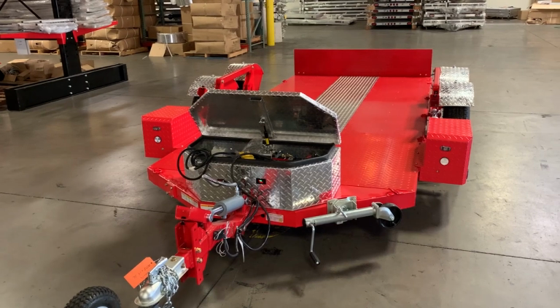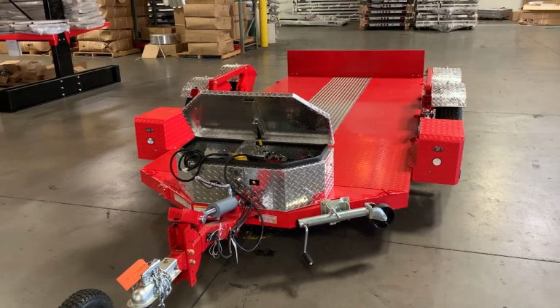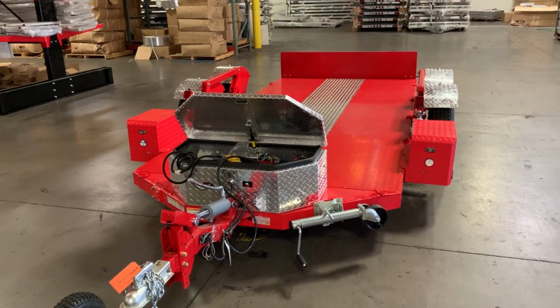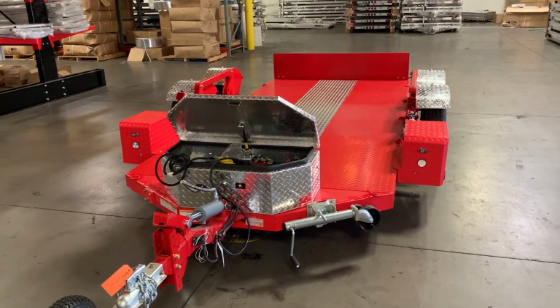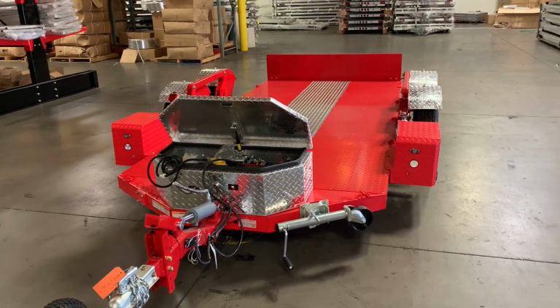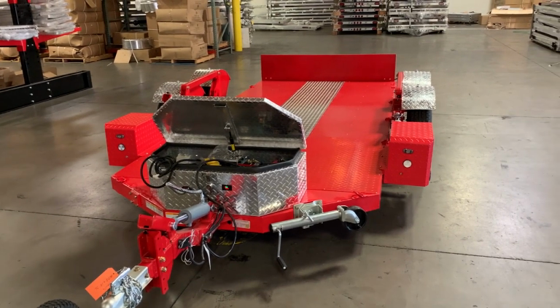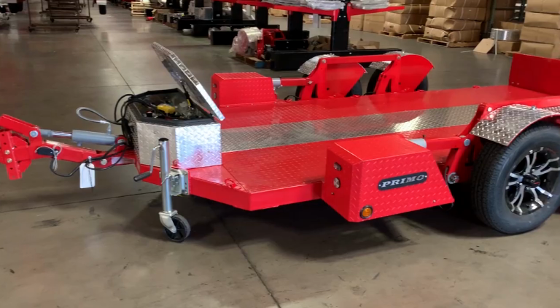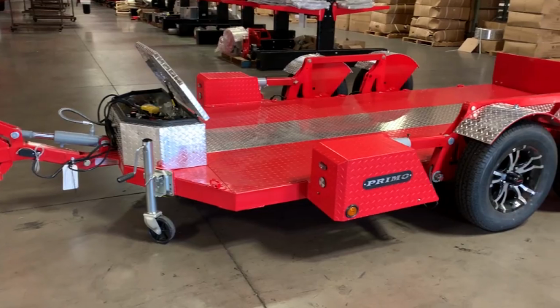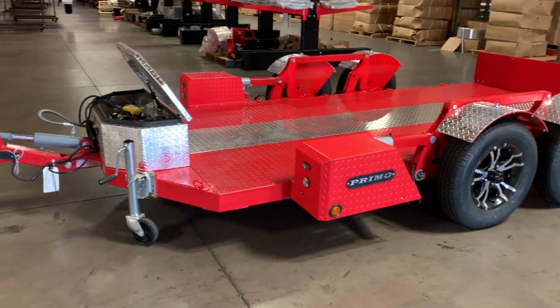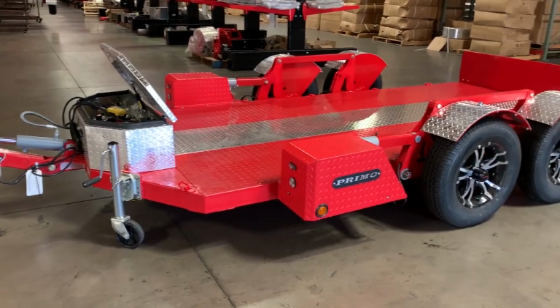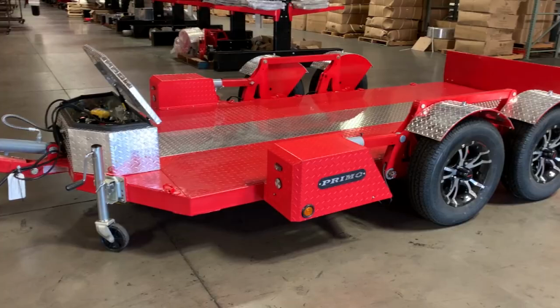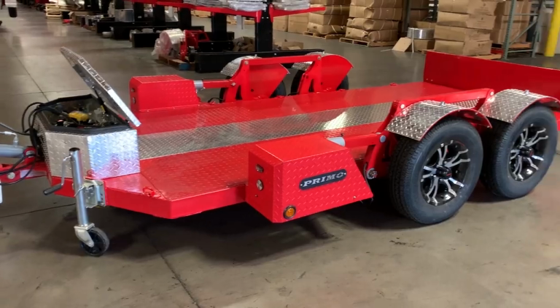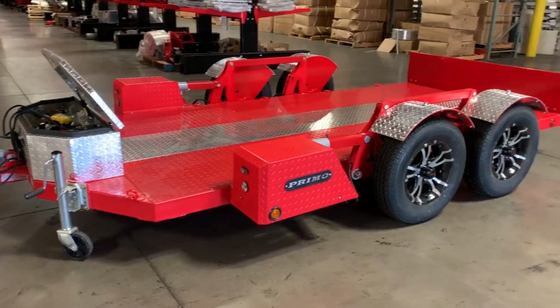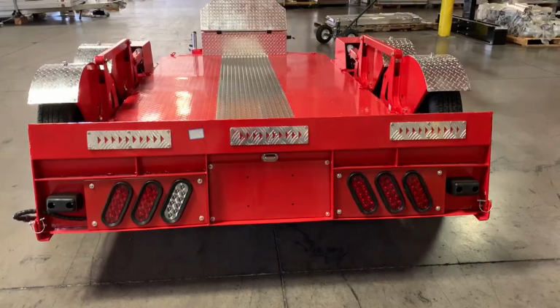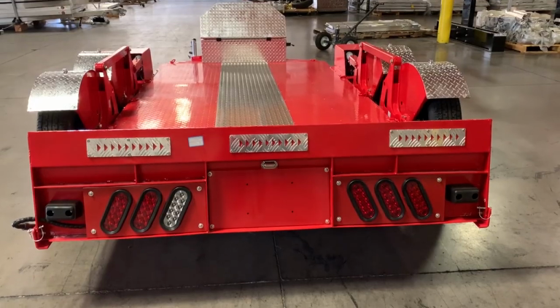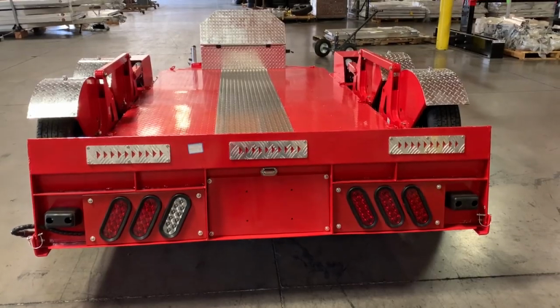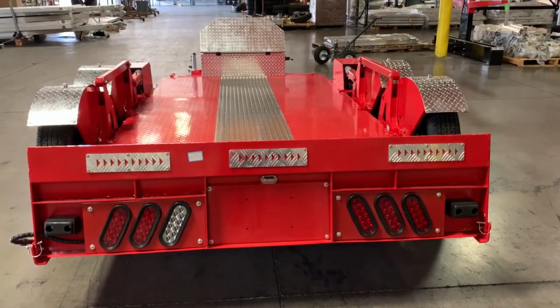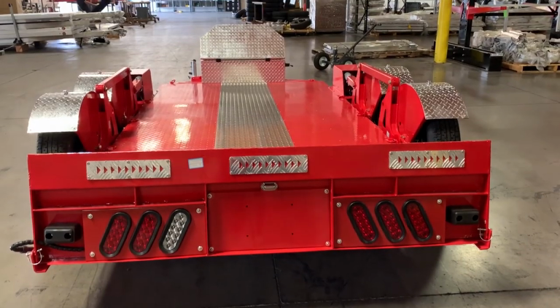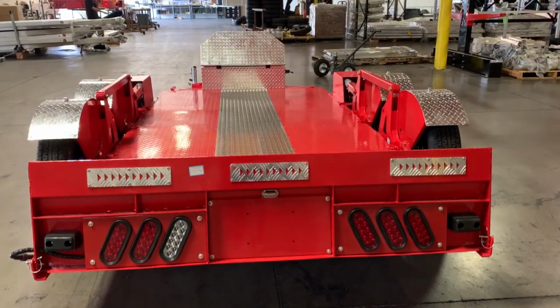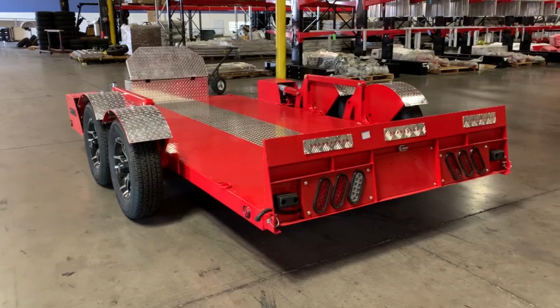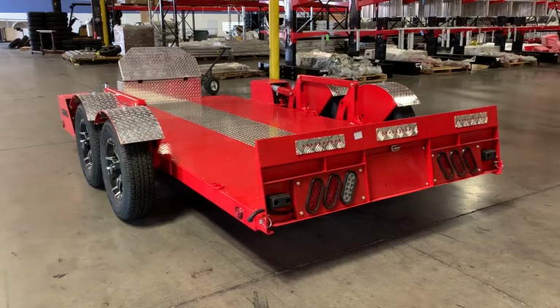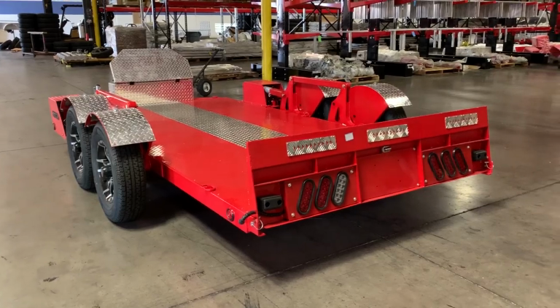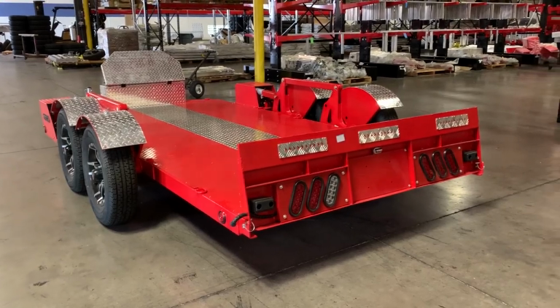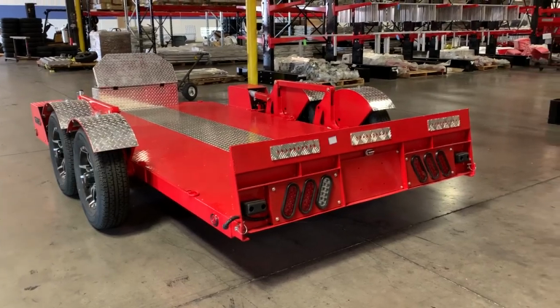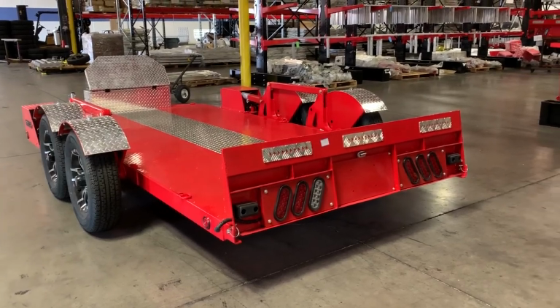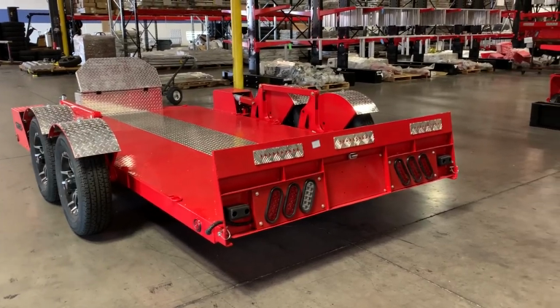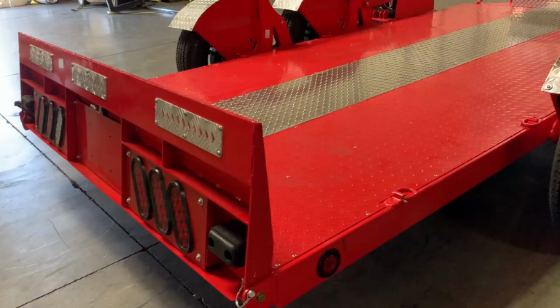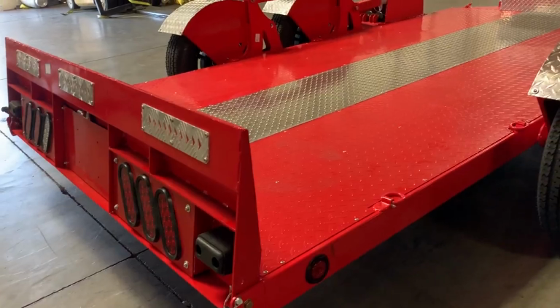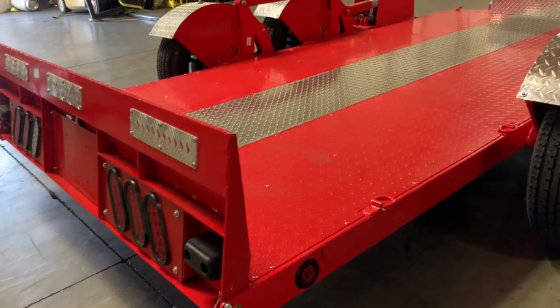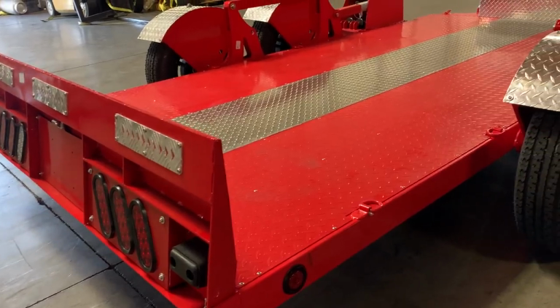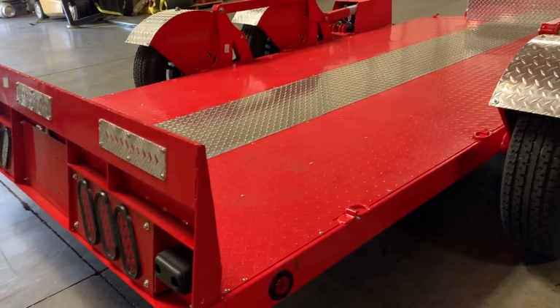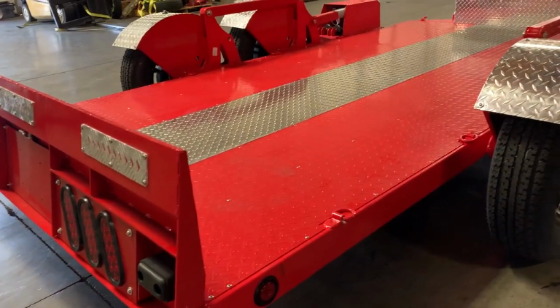As Primo Trailers continues to innovate the trailer world, we are proud to announce the addition of our hydraulic drop-deck scissor lift trailer.